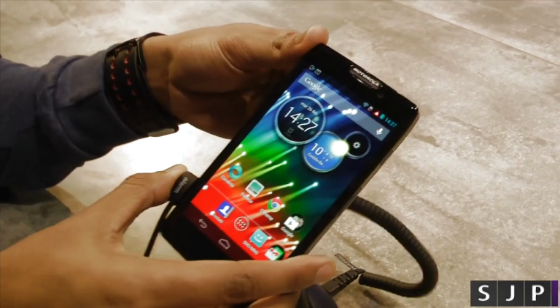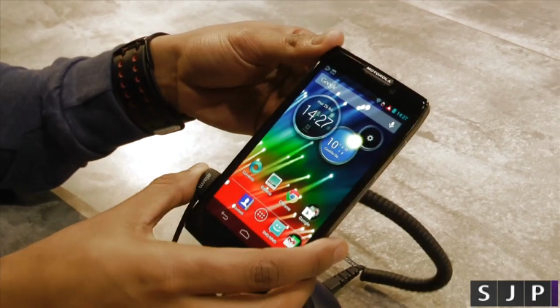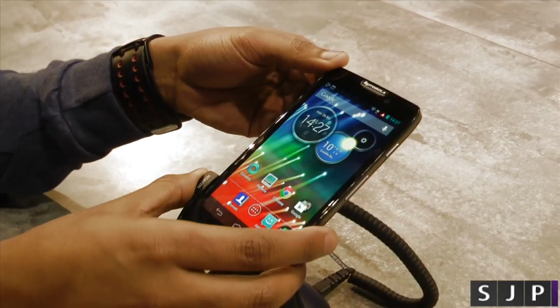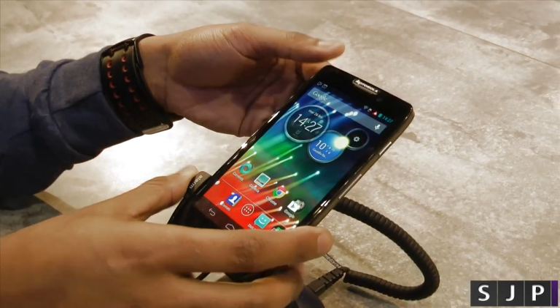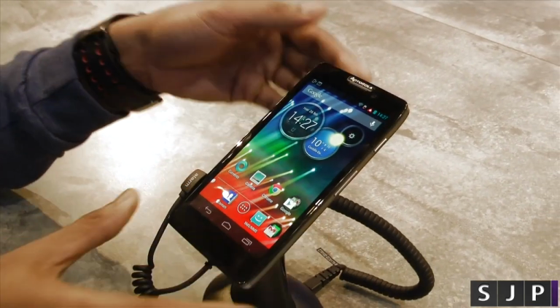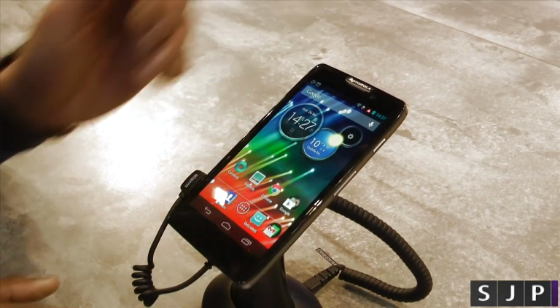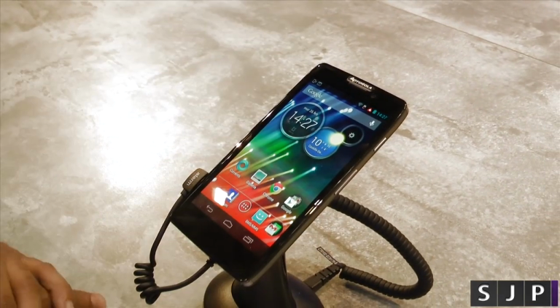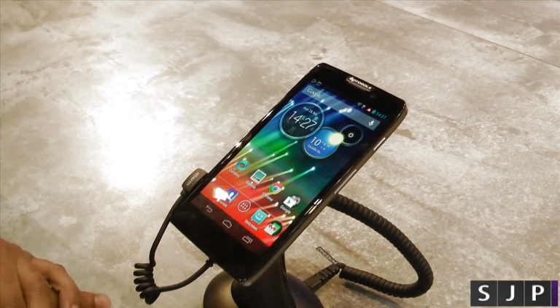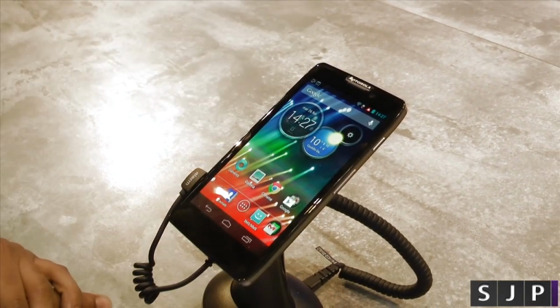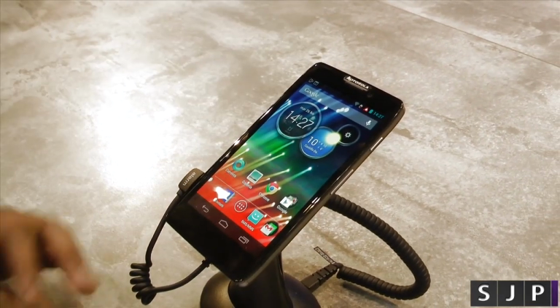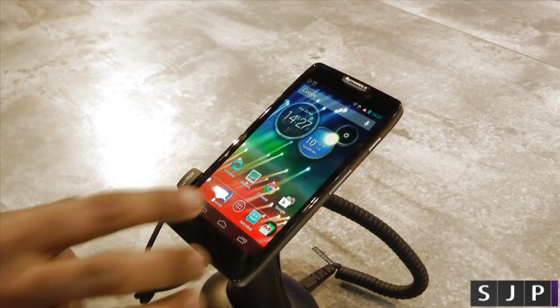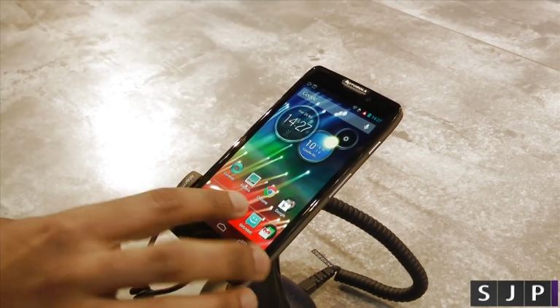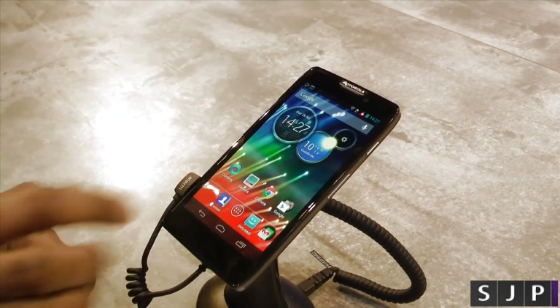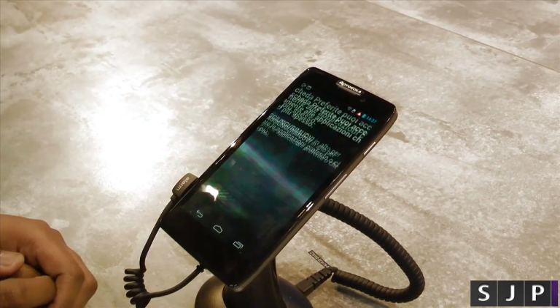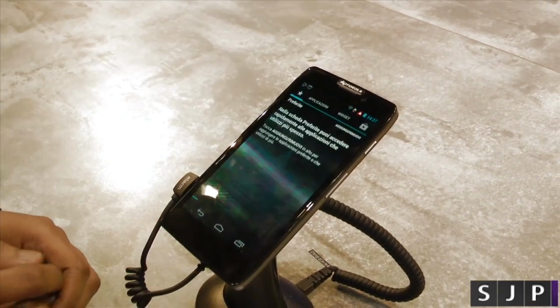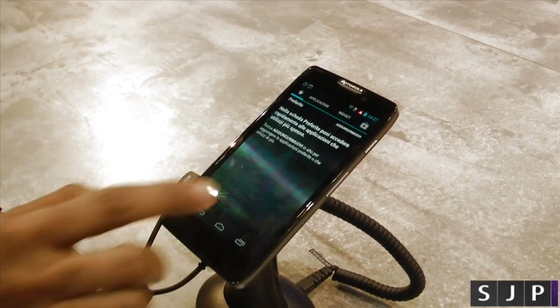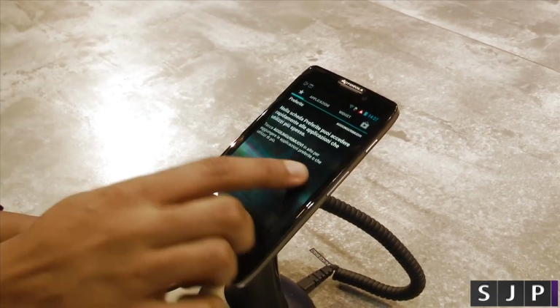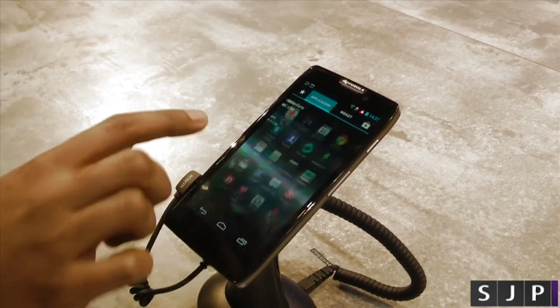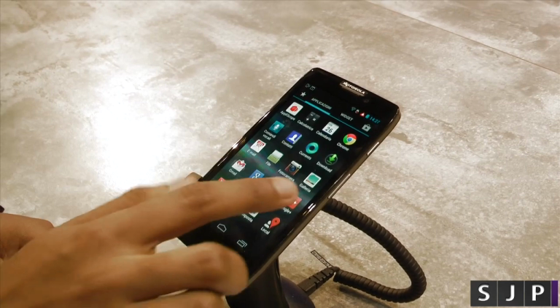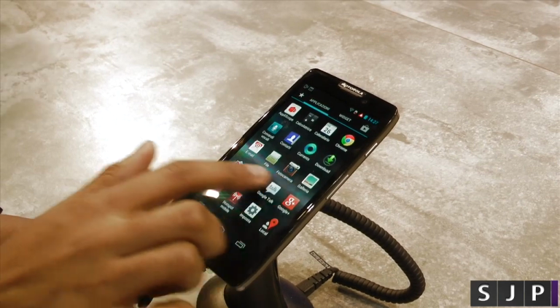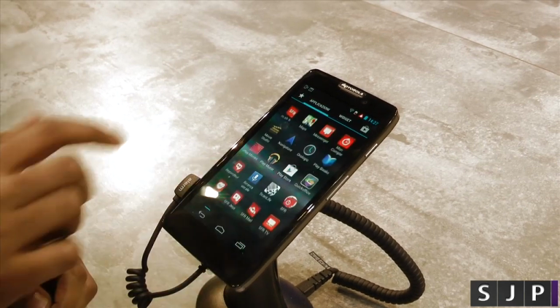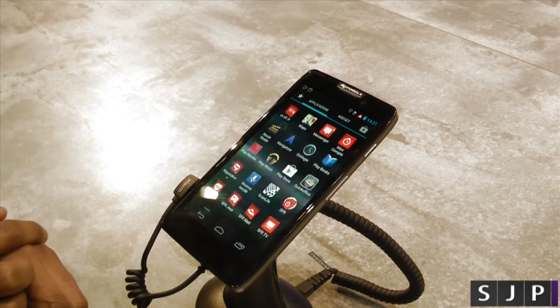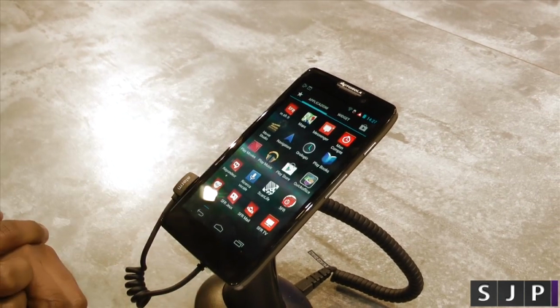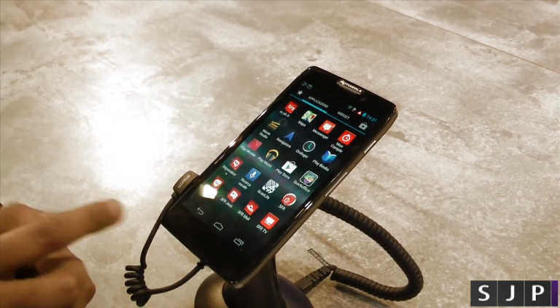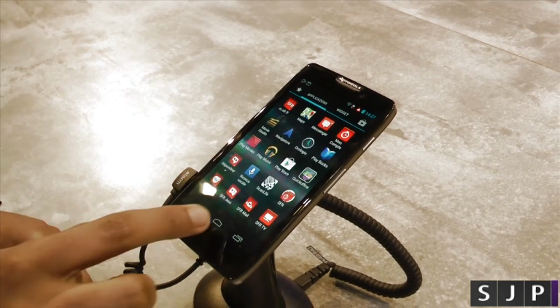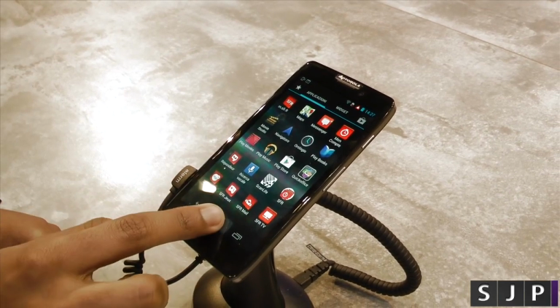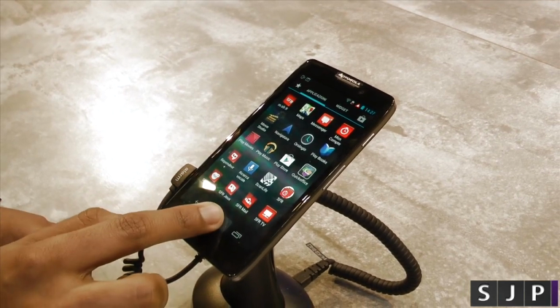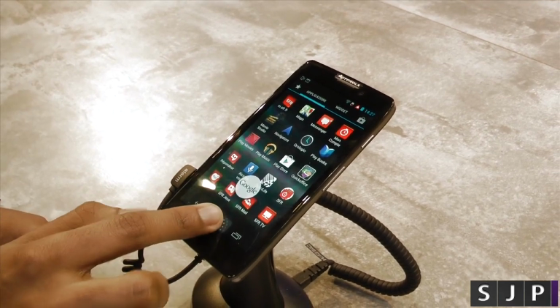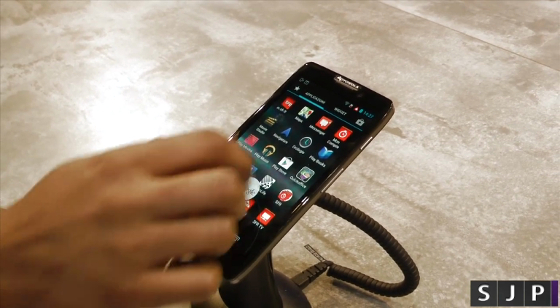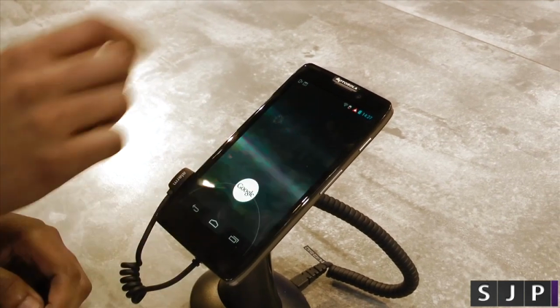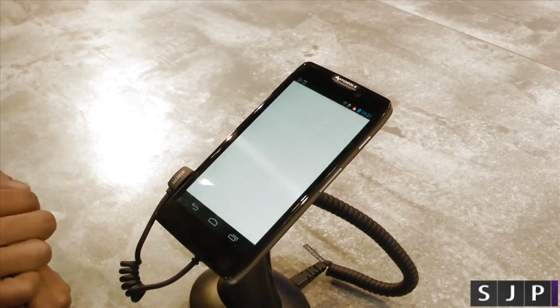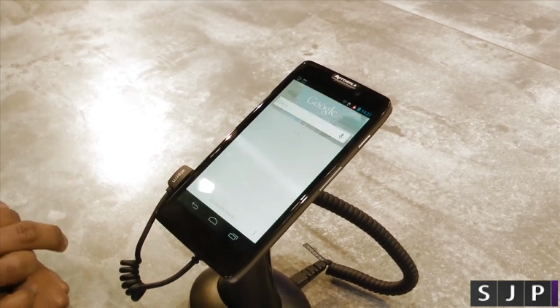The operating system is Android, and it's currently running on Jelly Bean, so it is smooth as butter, as well as having the best of Google Now.